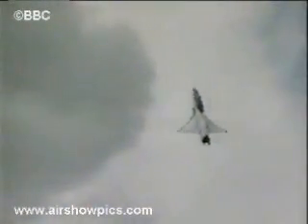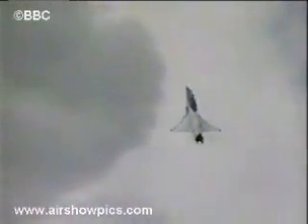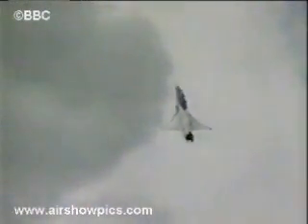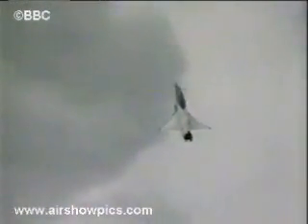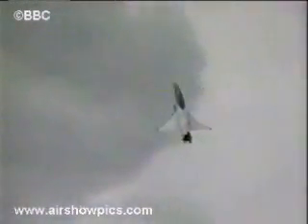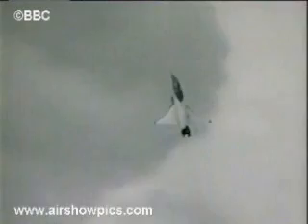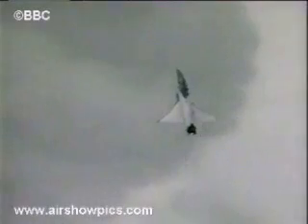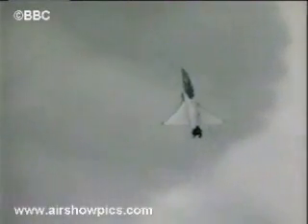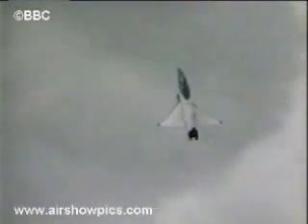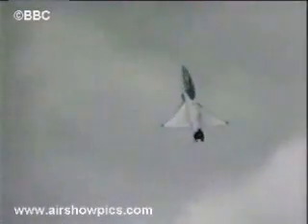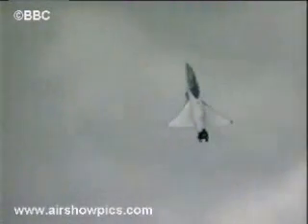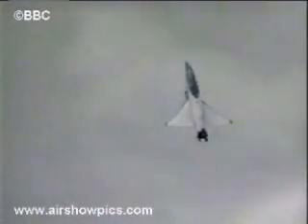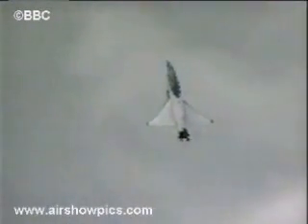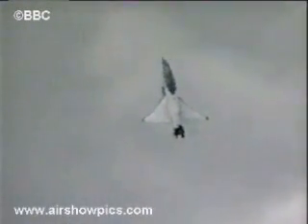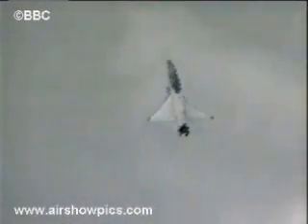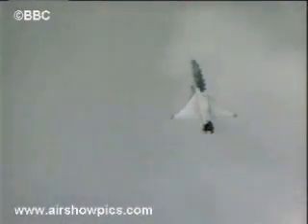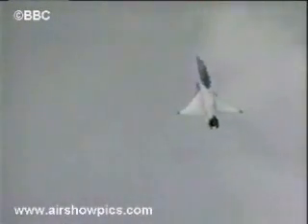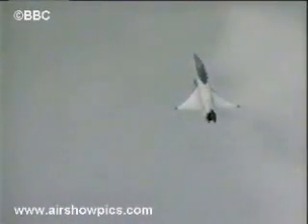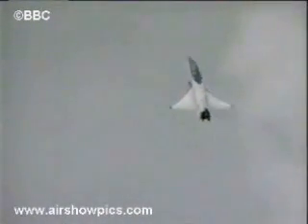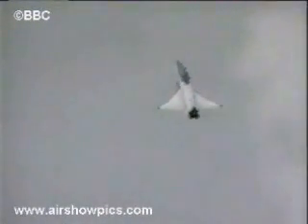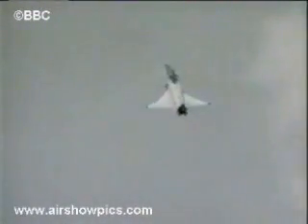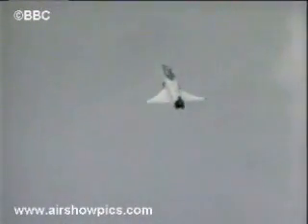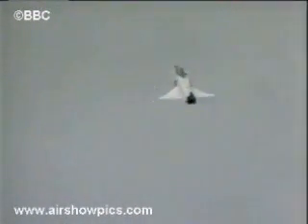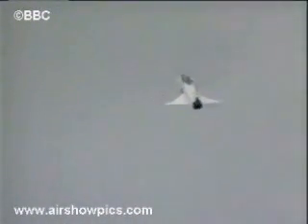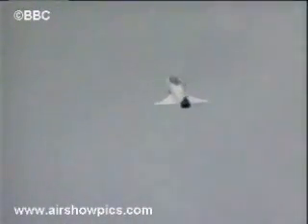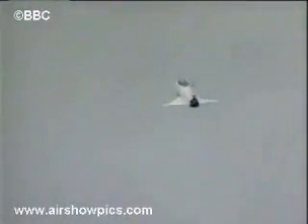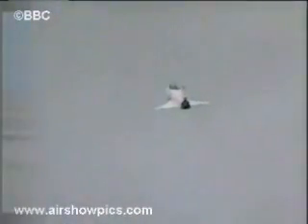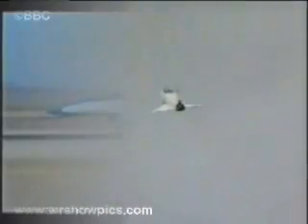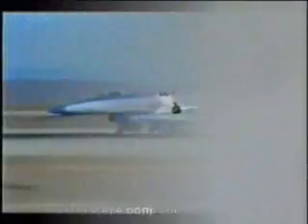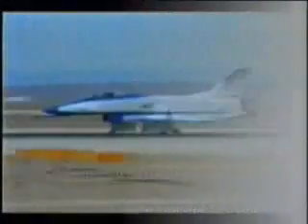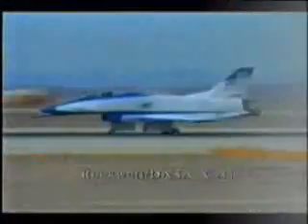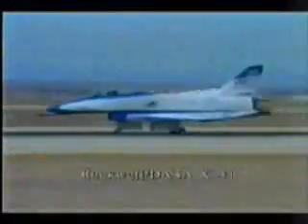The concept of multiple axis vector thrust will make maneuvers like this commonplace.